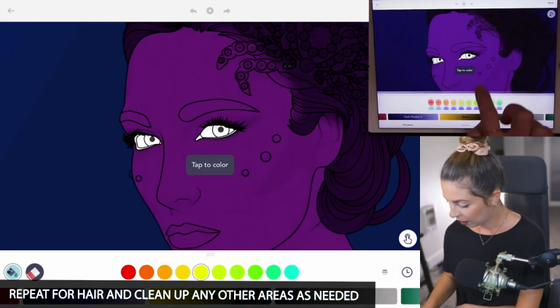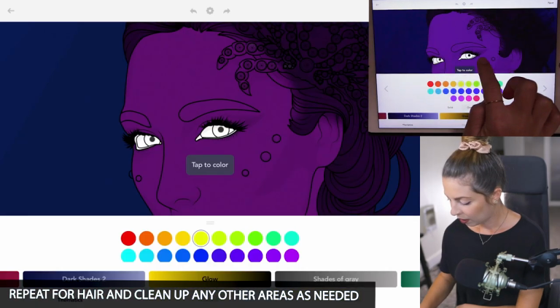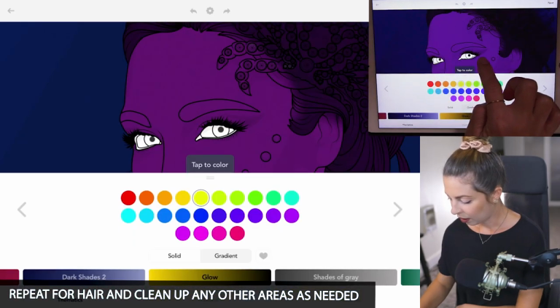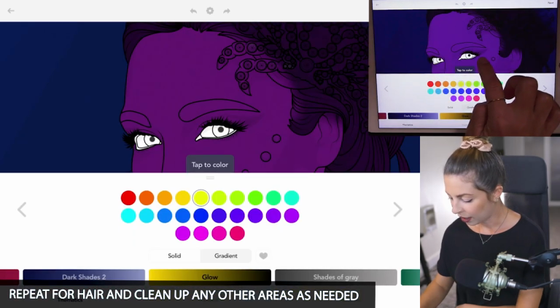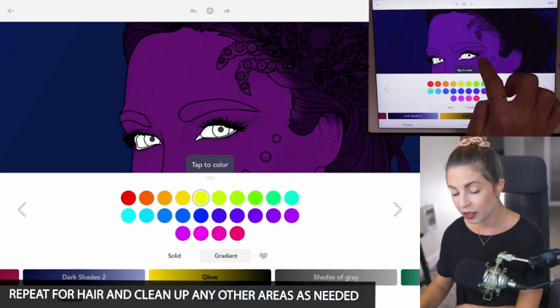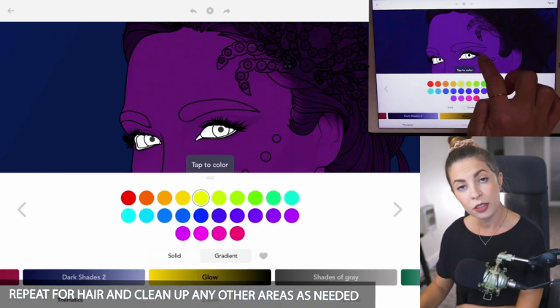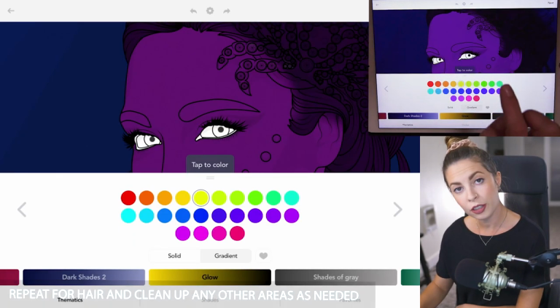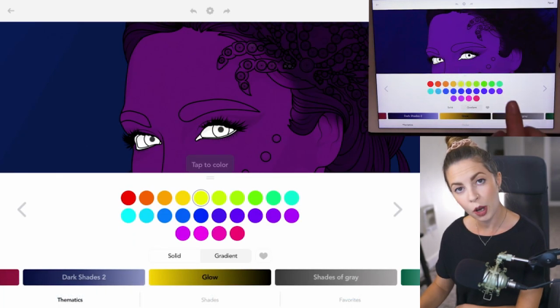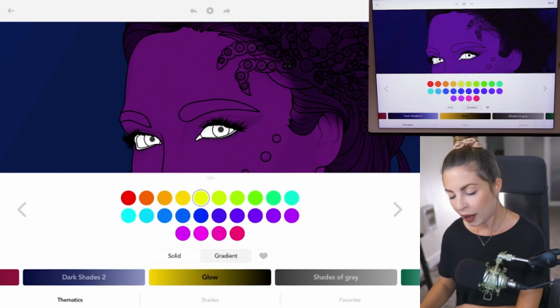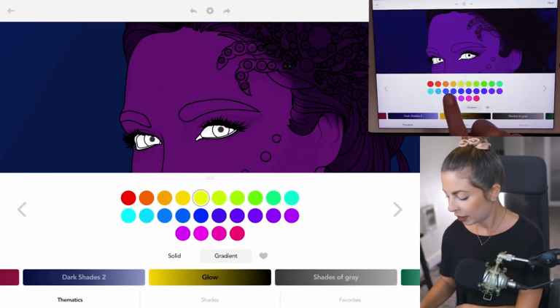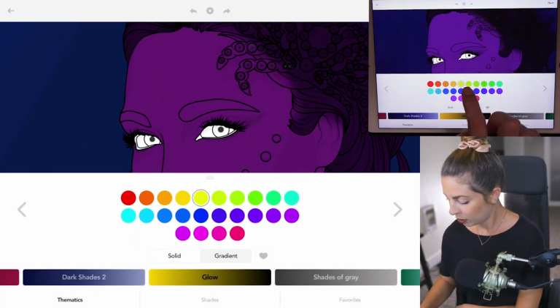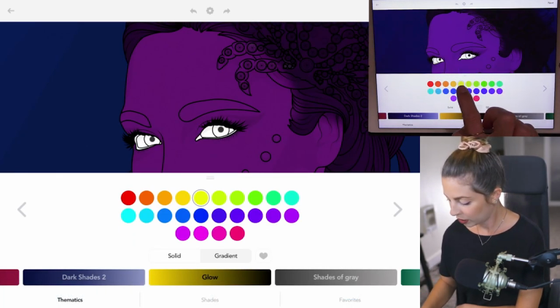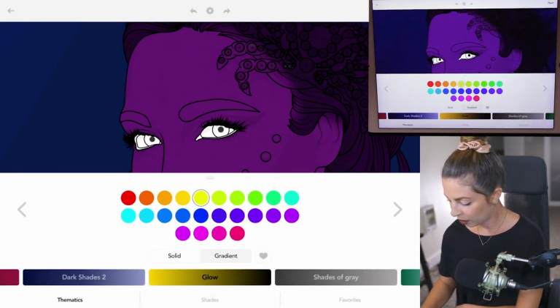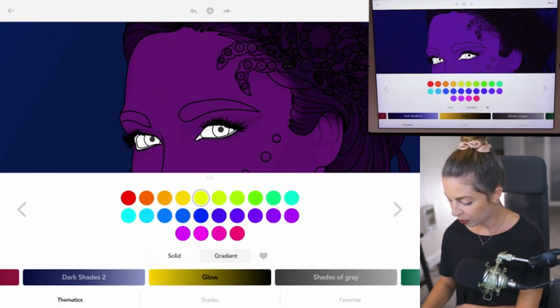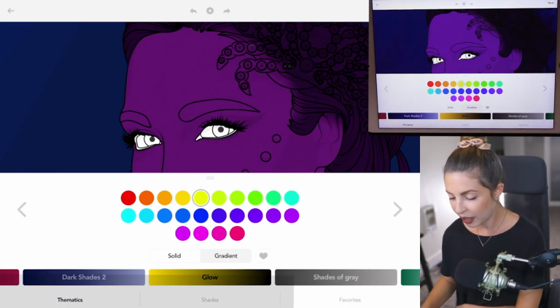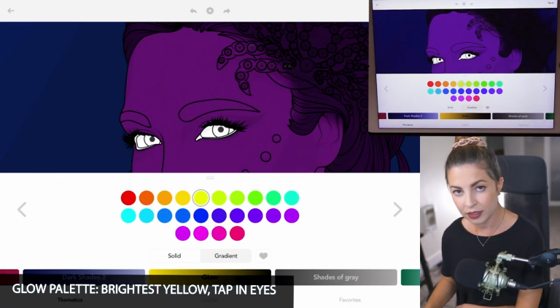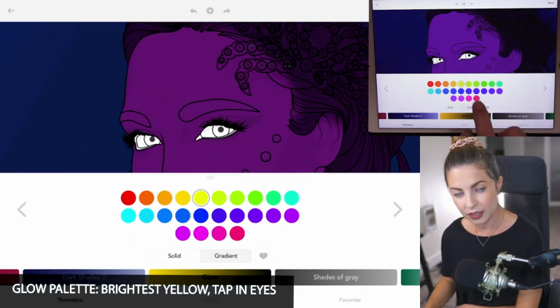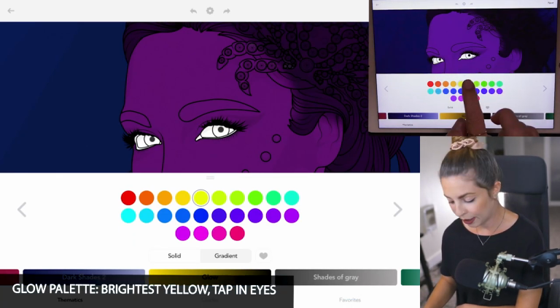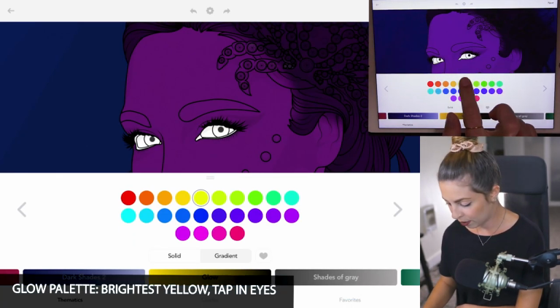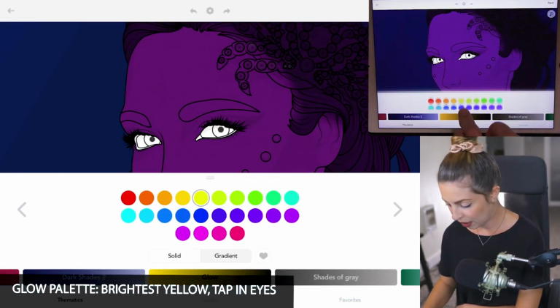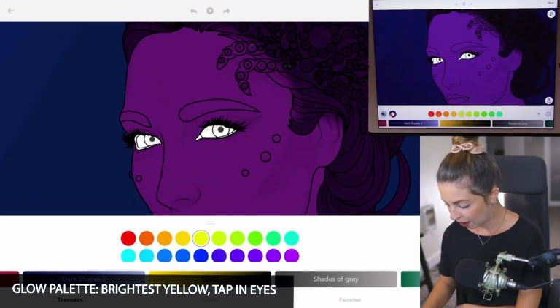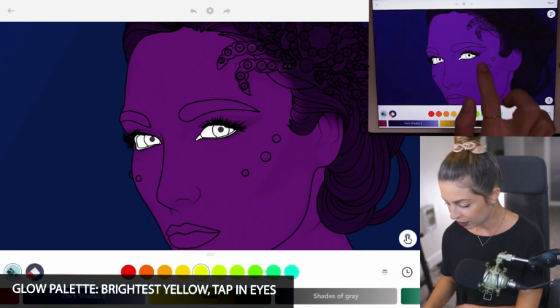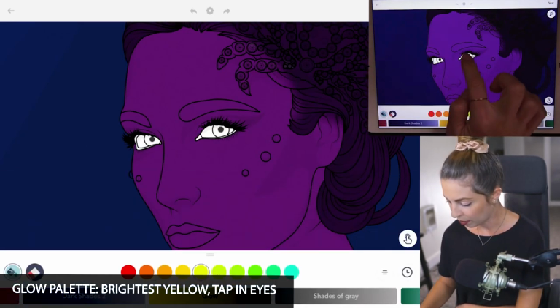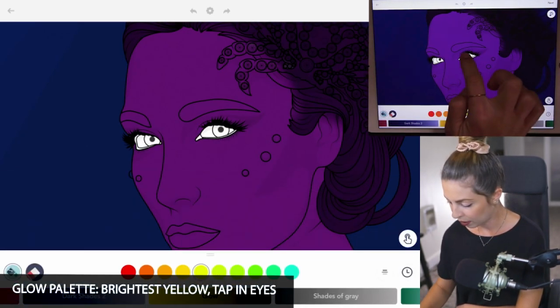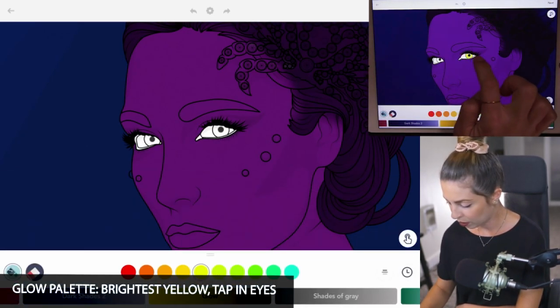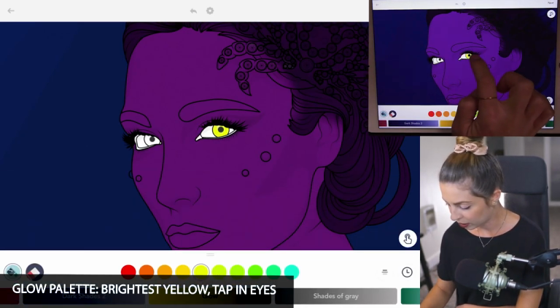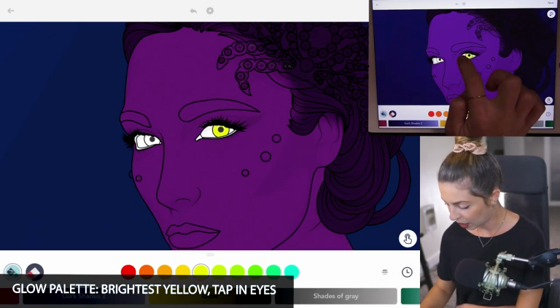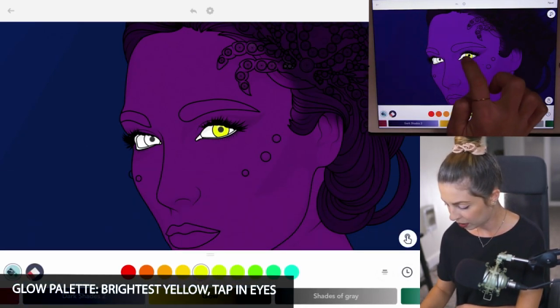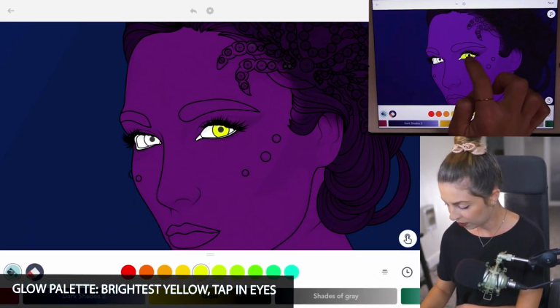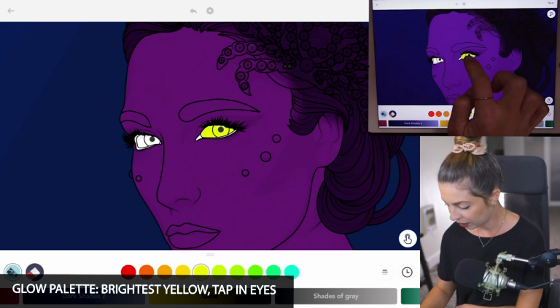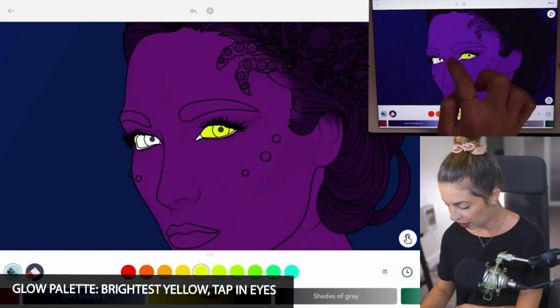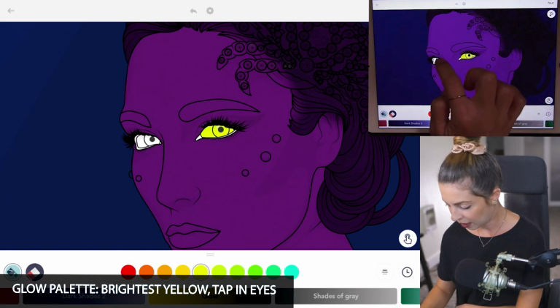Under the glow palette, I'm using the brightest yellow on the top row and just tapping to fill in her eyes.